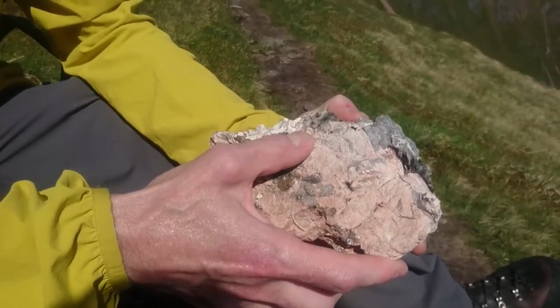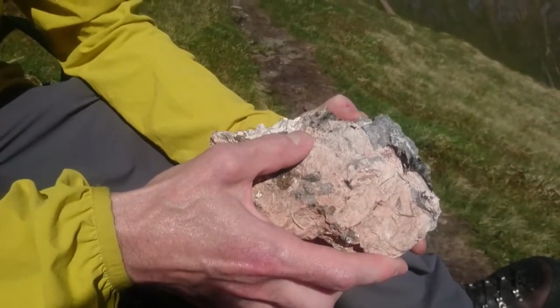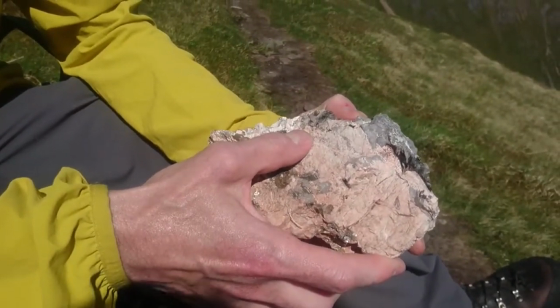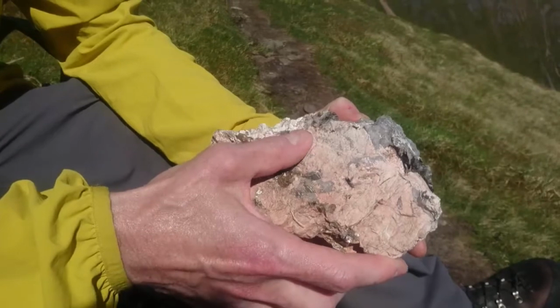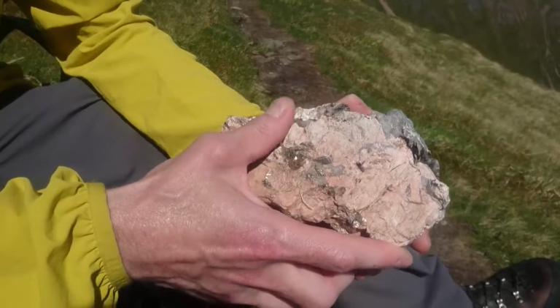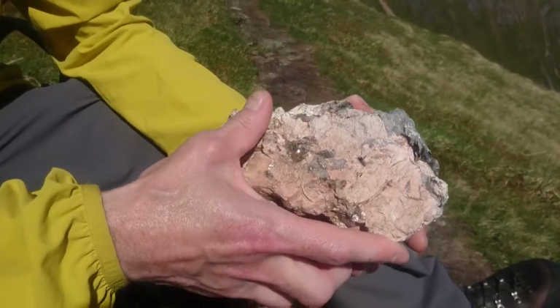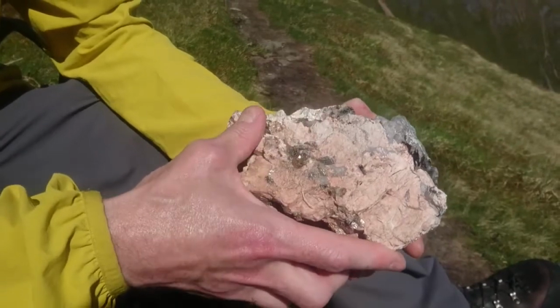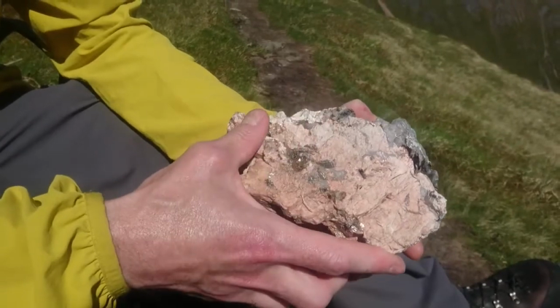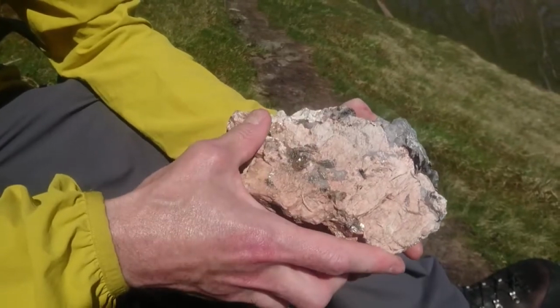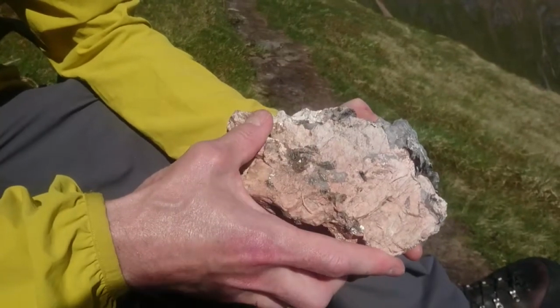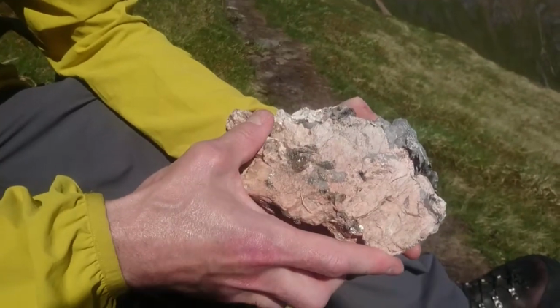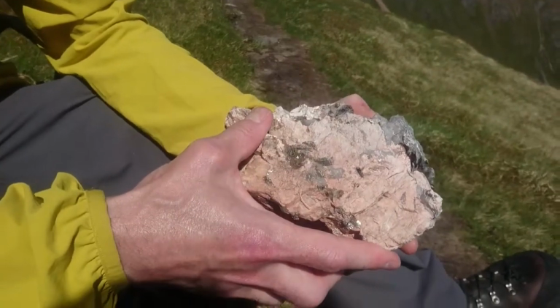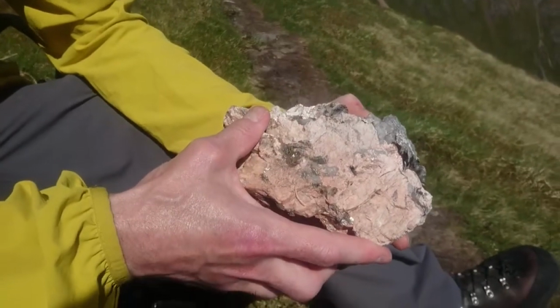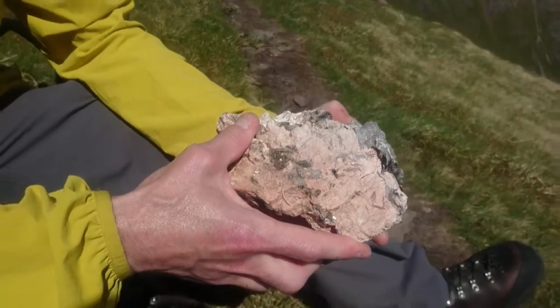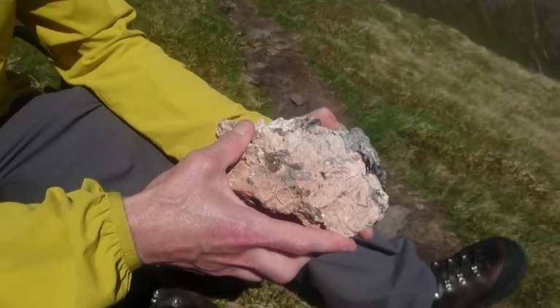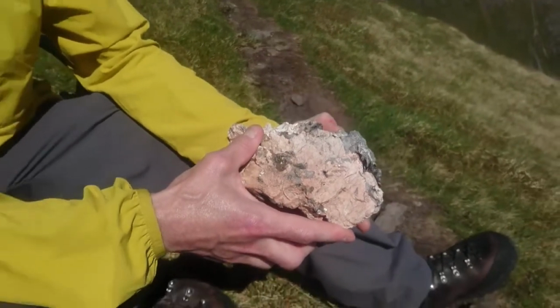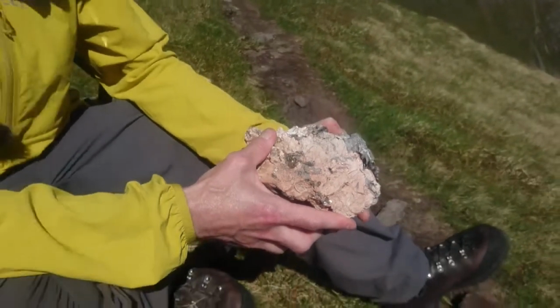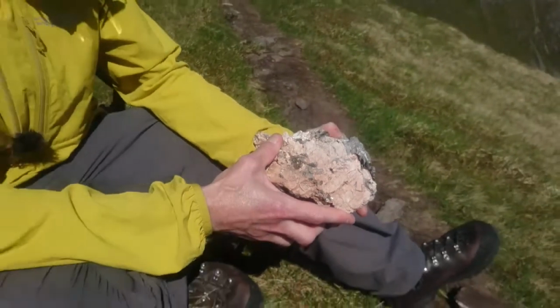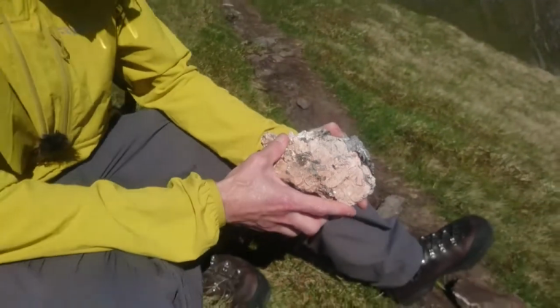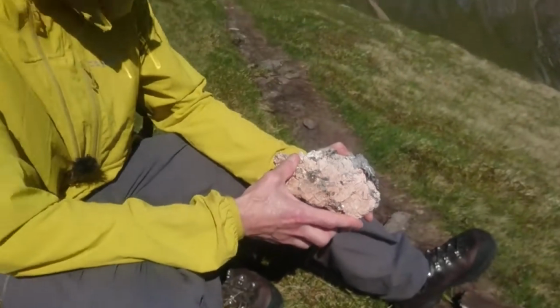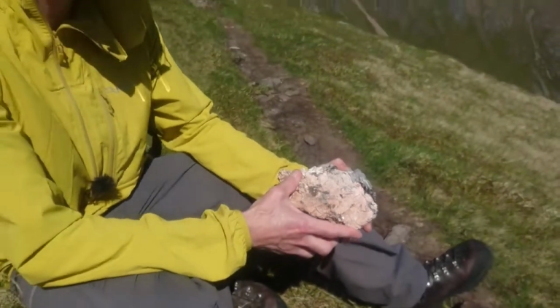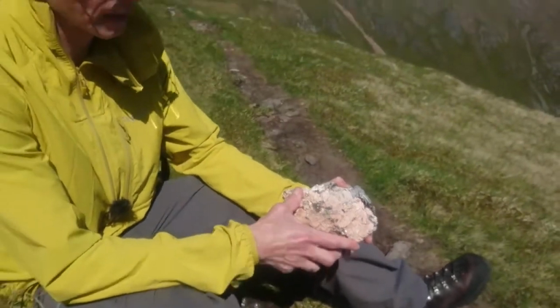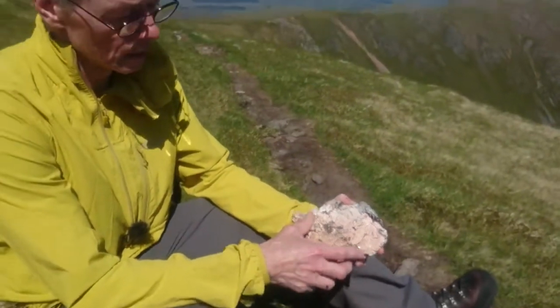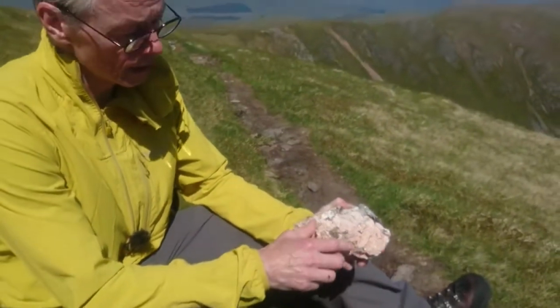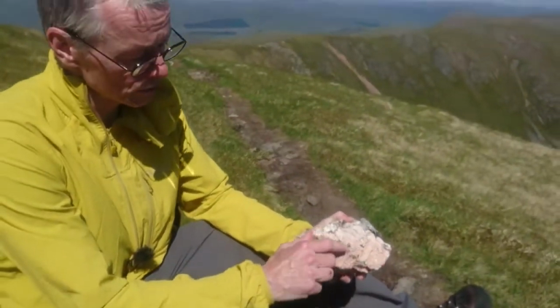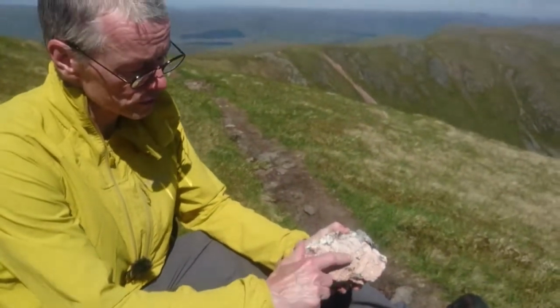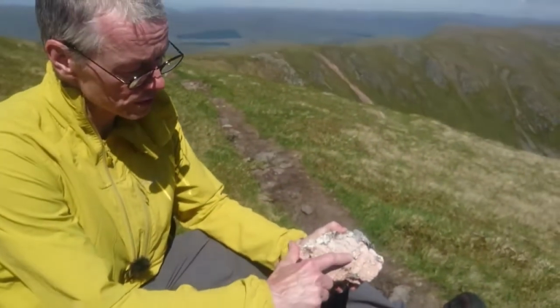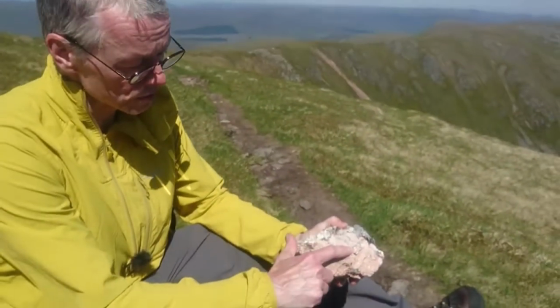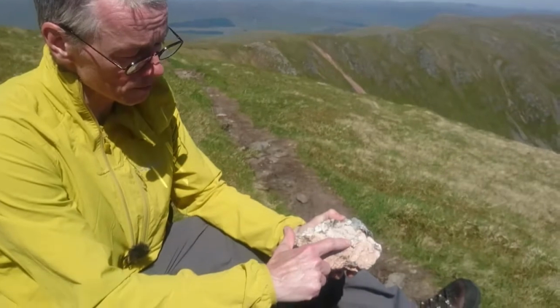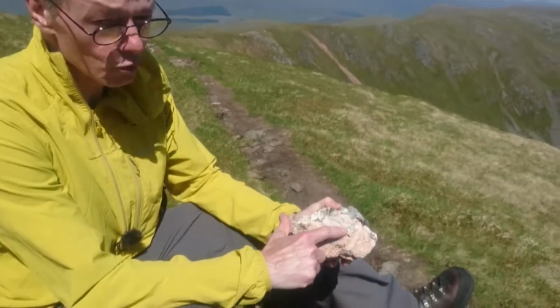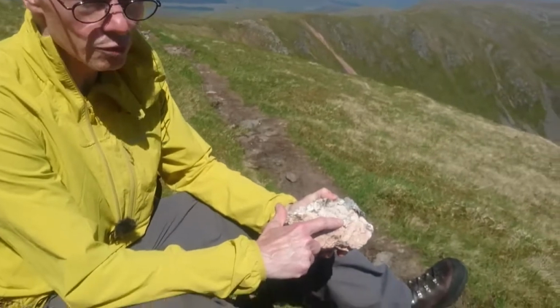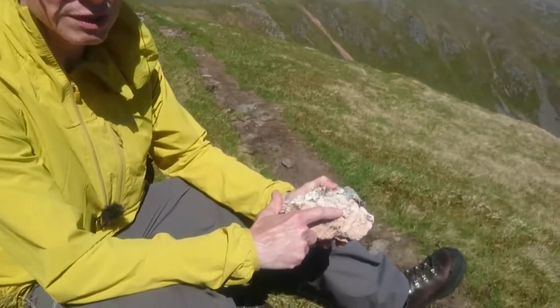So when the crystals are larger than an inch — a couple of centimeters — we call this a pegmatite. It's a very coarse-grained rock, and you can see that some of the quartz...